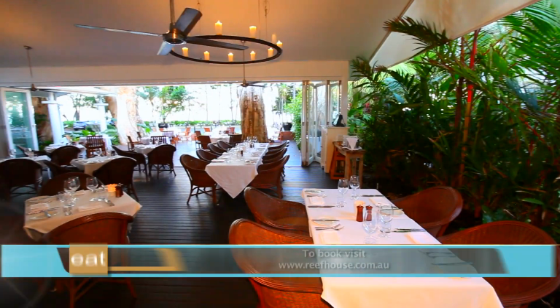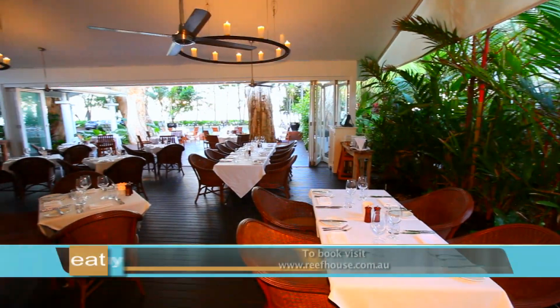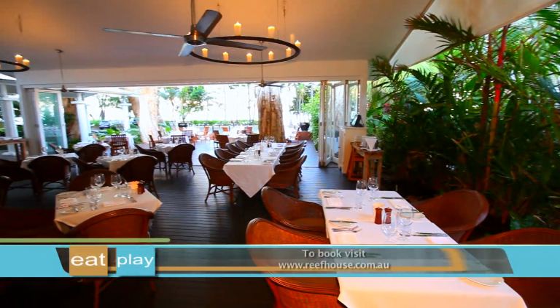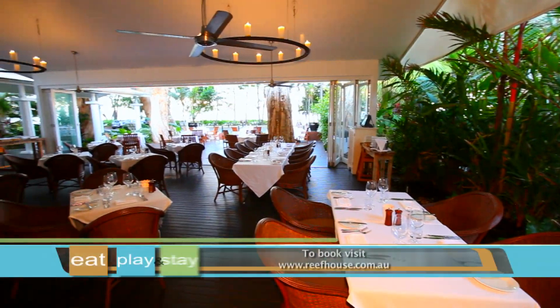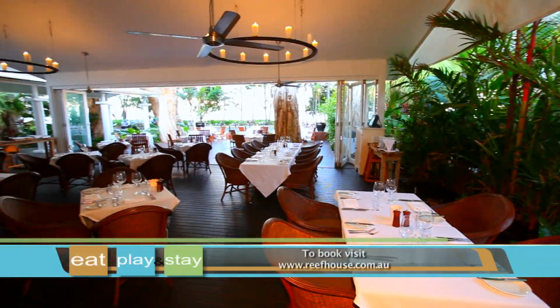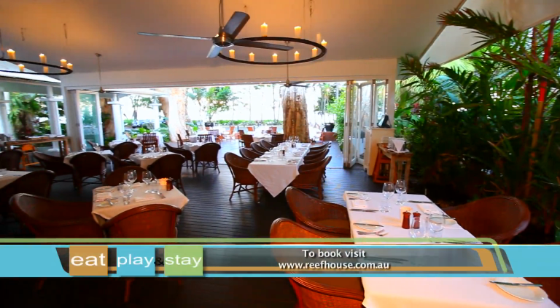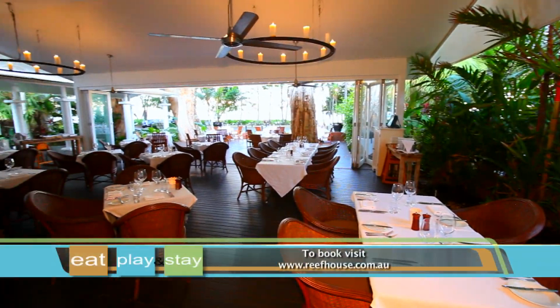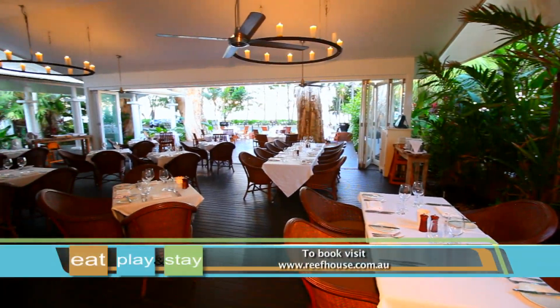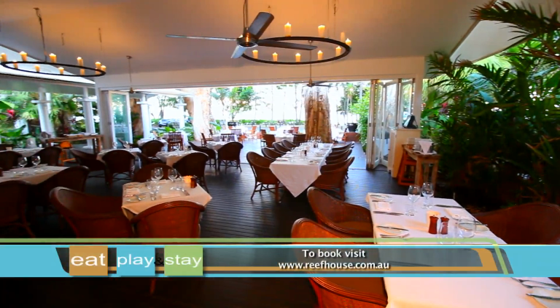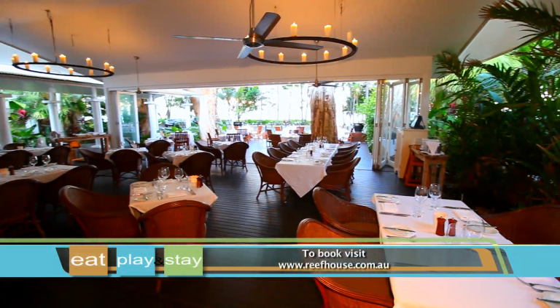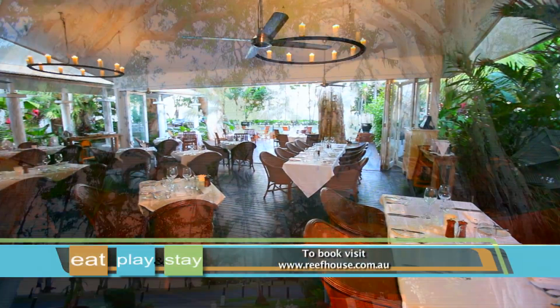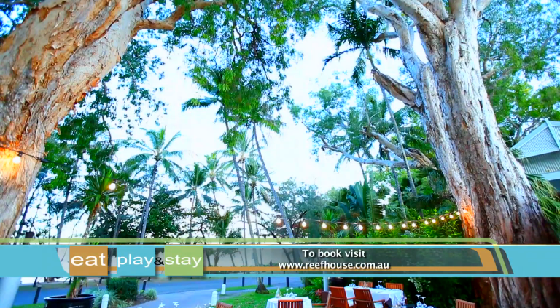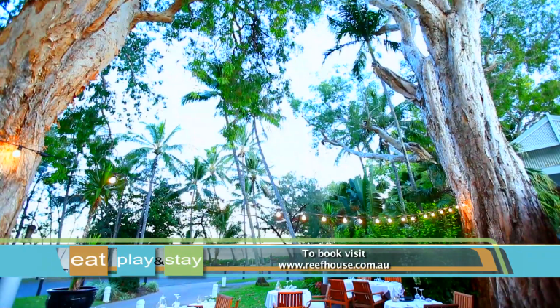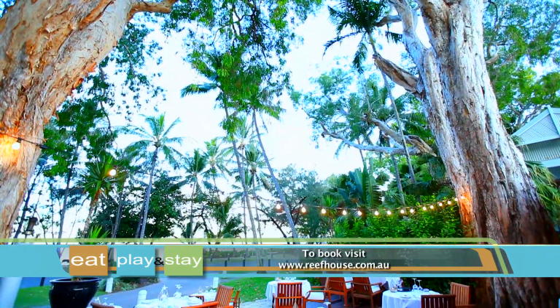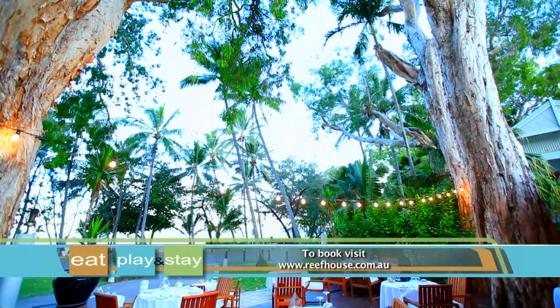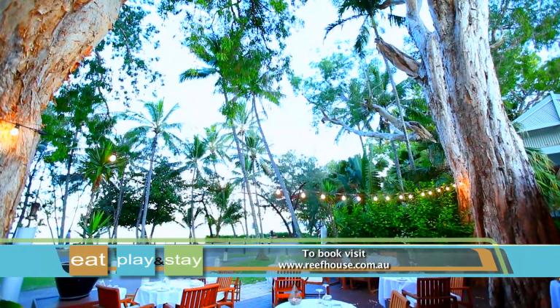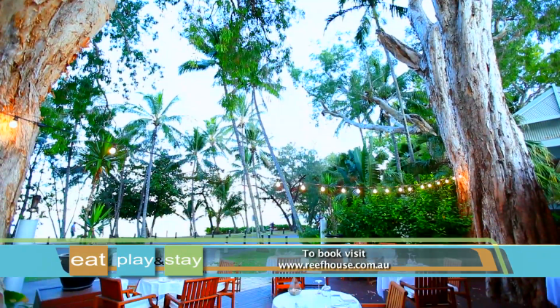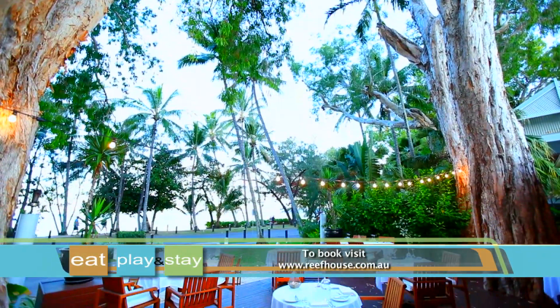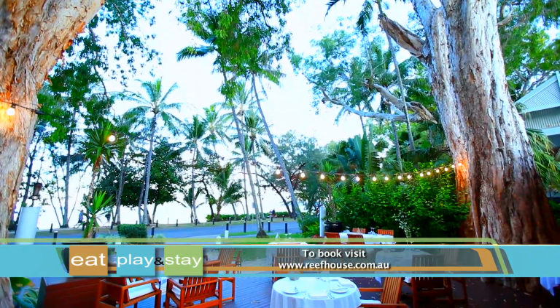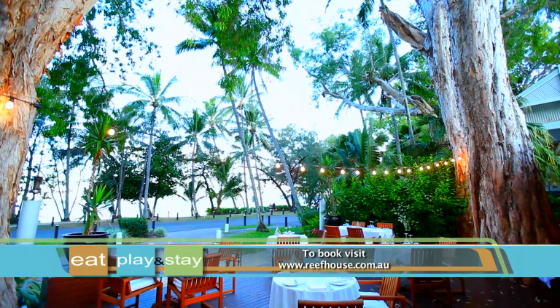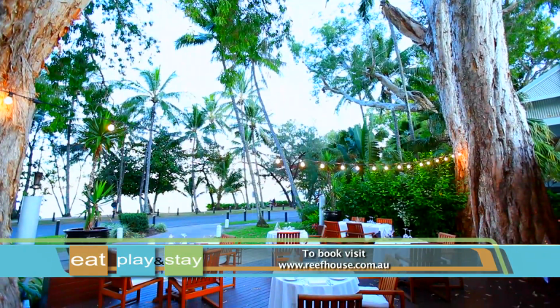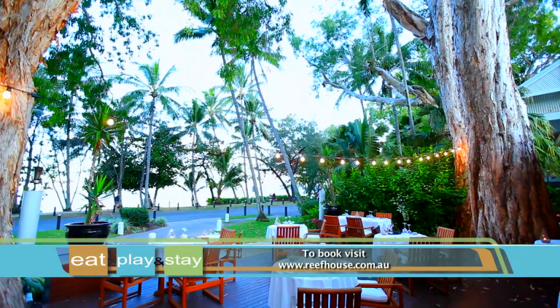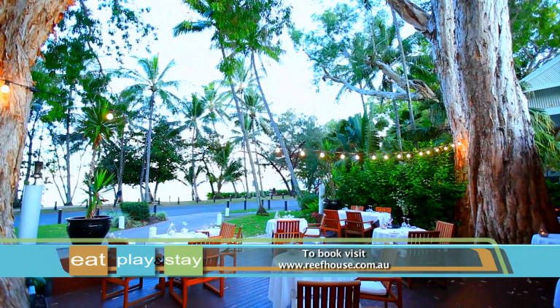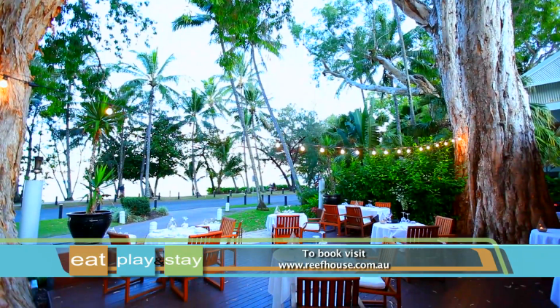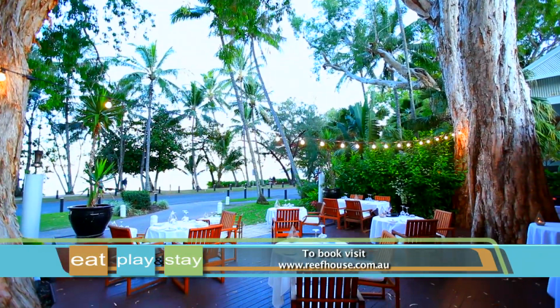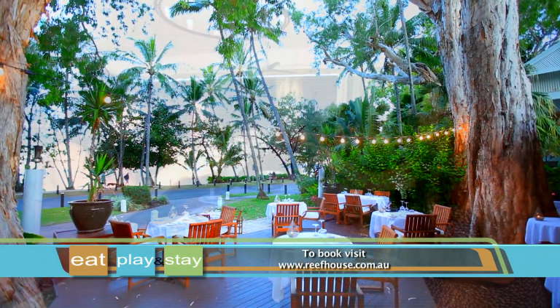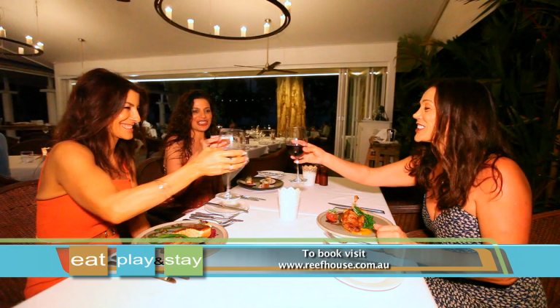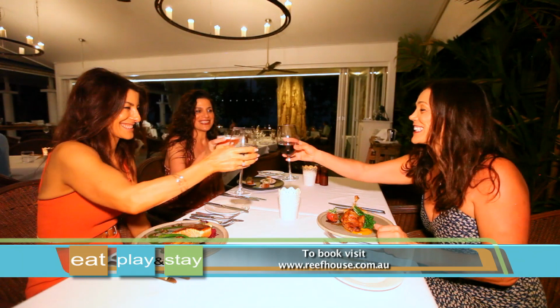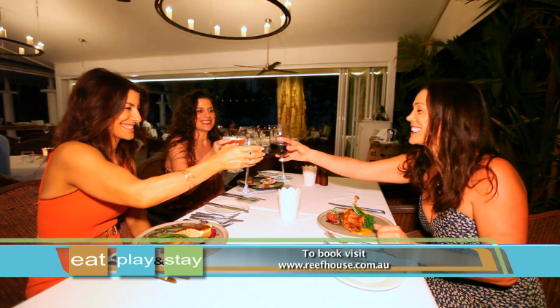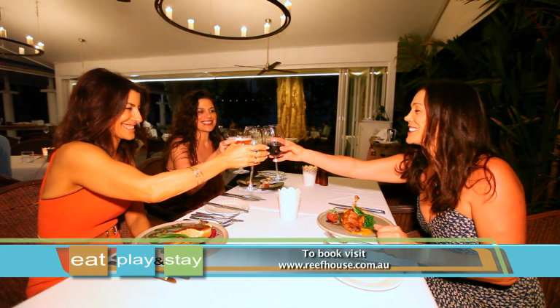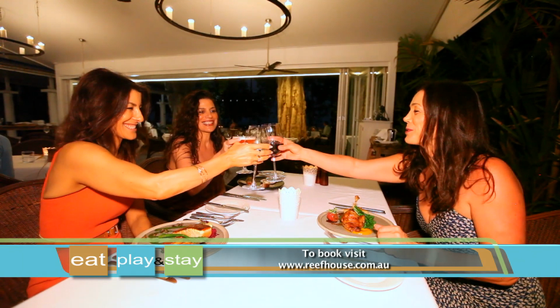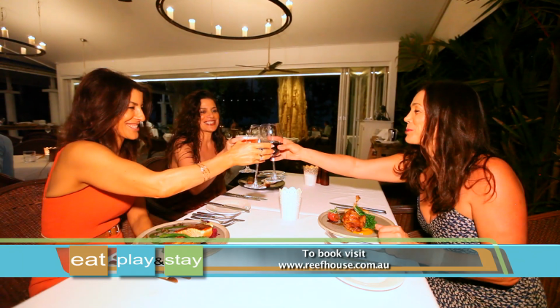To book an unforgettable culinary experience at the Reef House, morning, noon or night, visit their website.